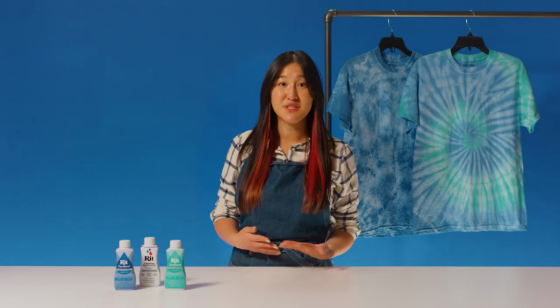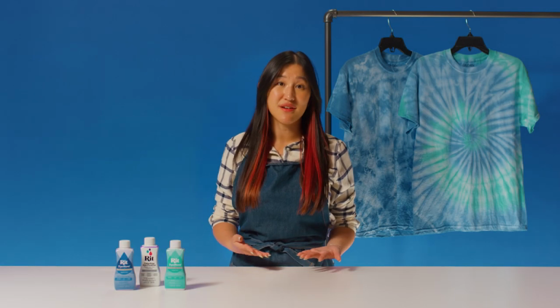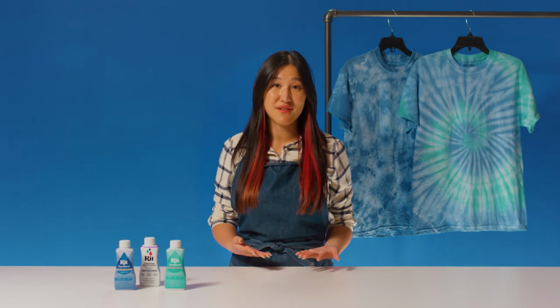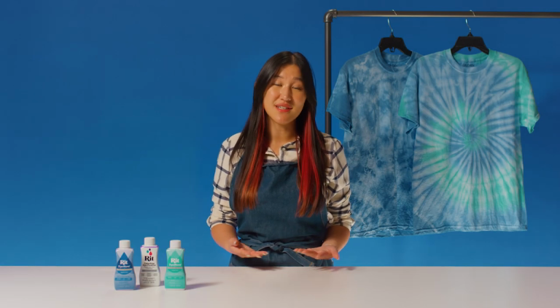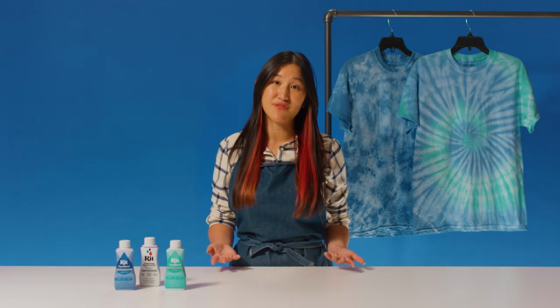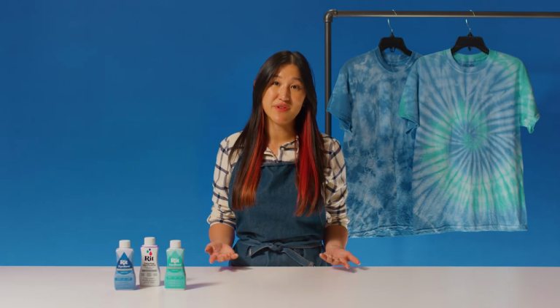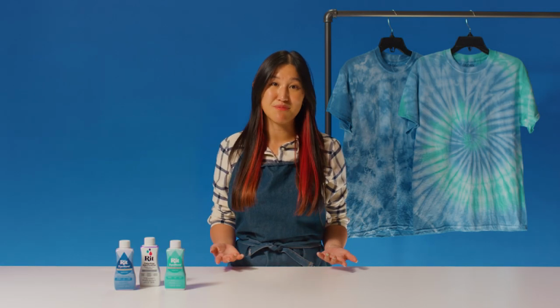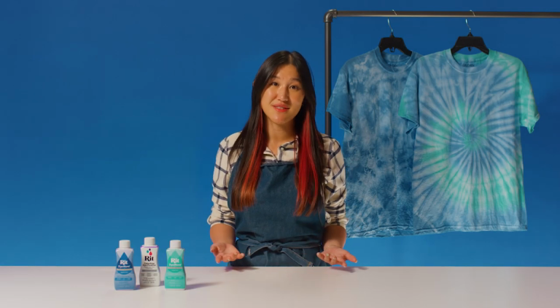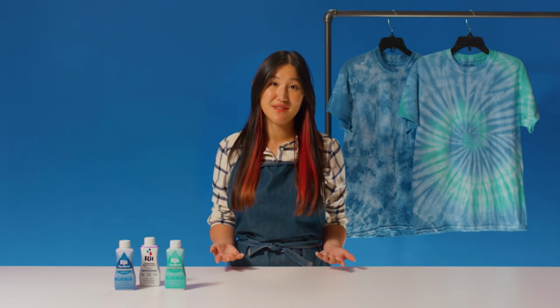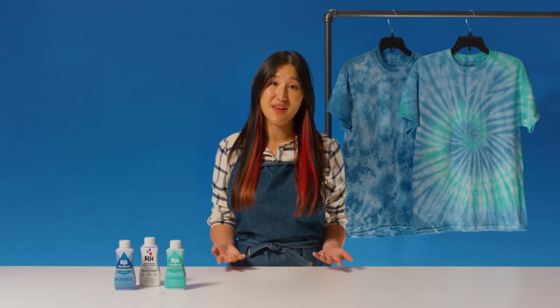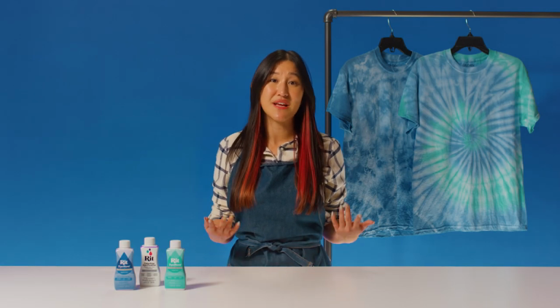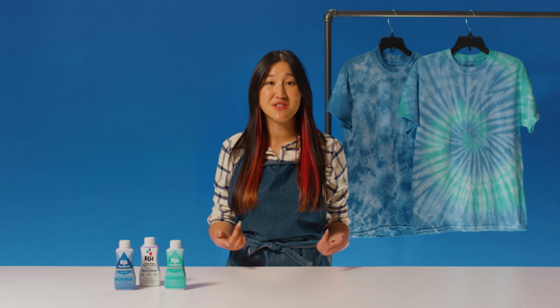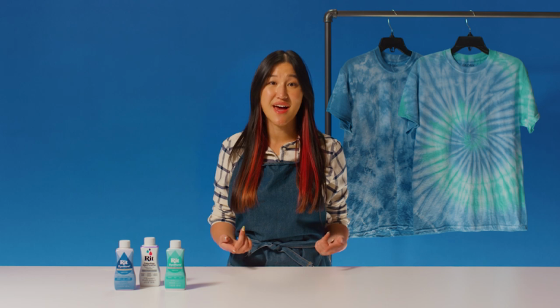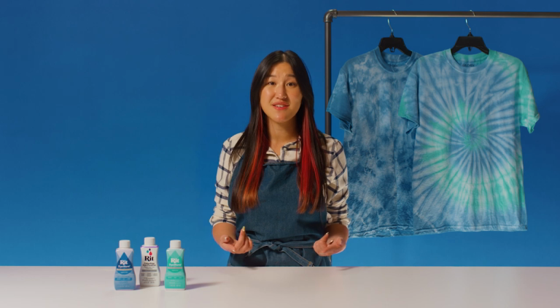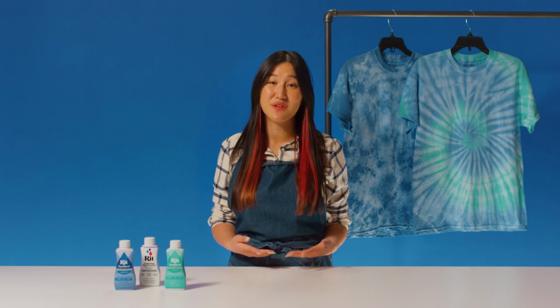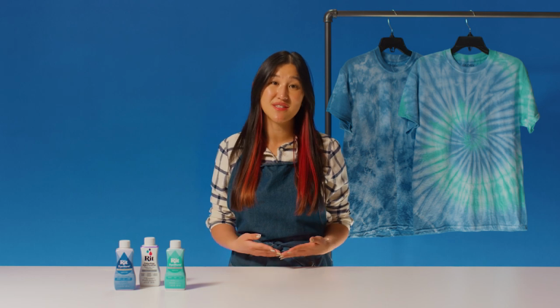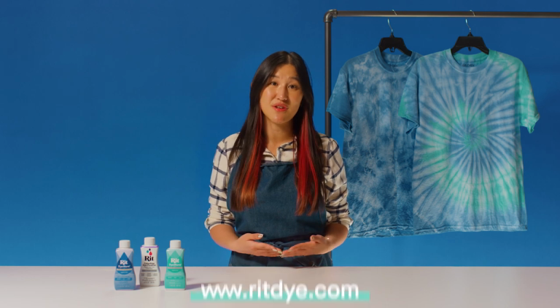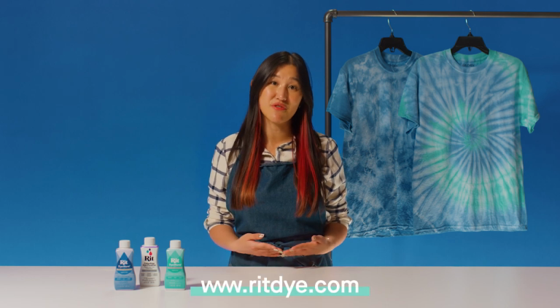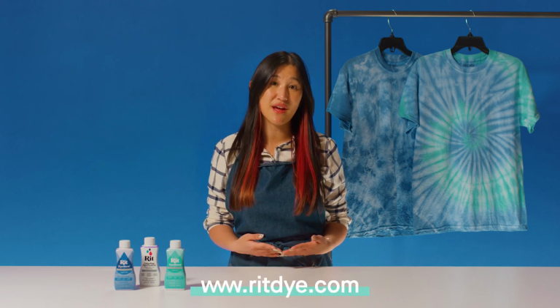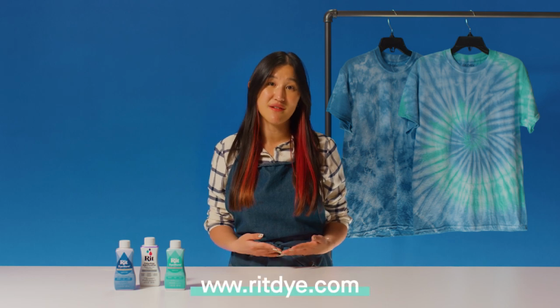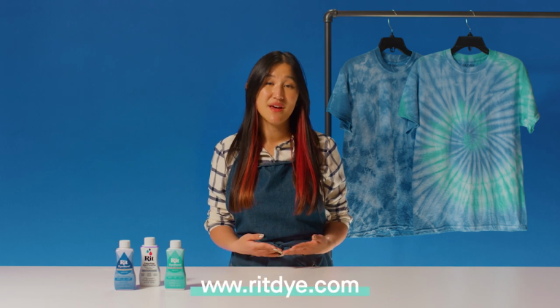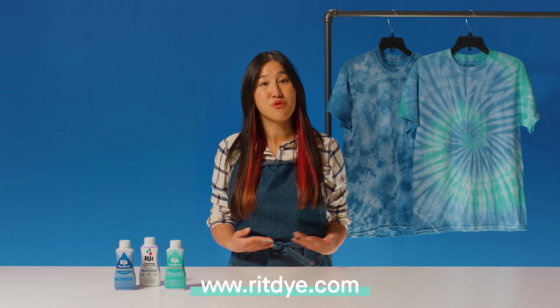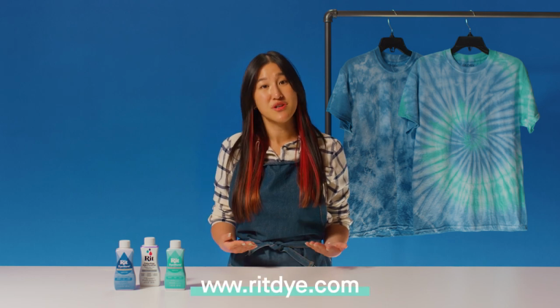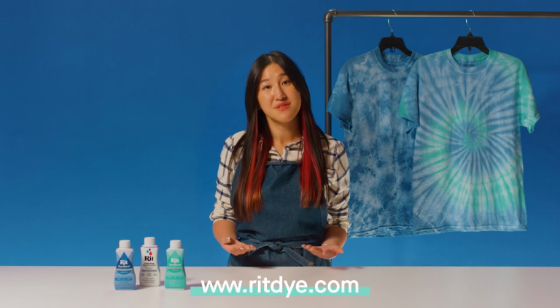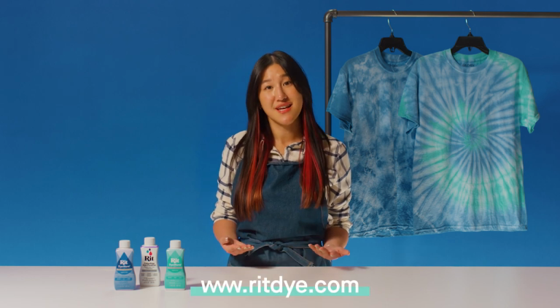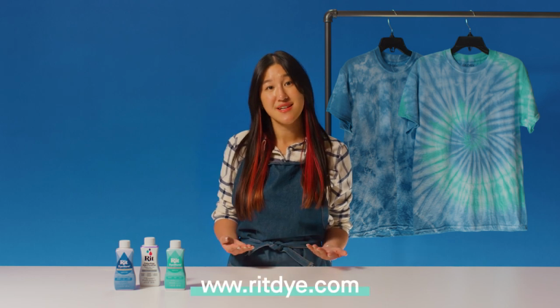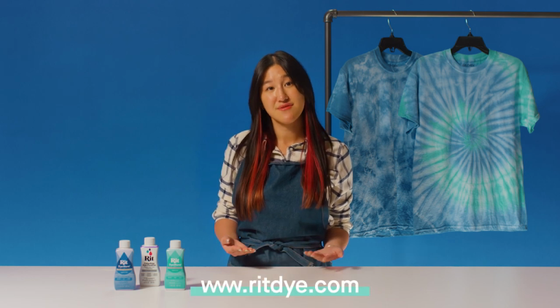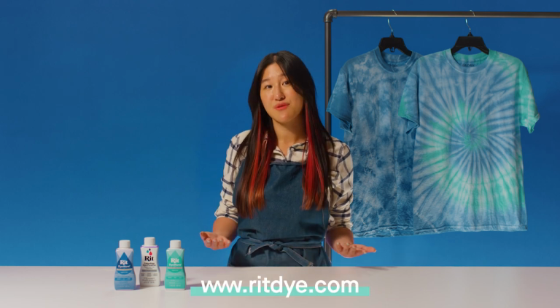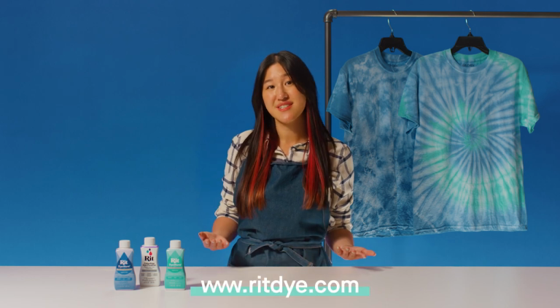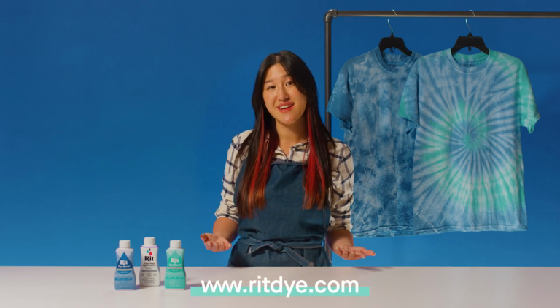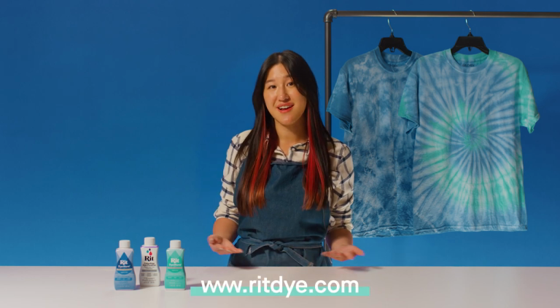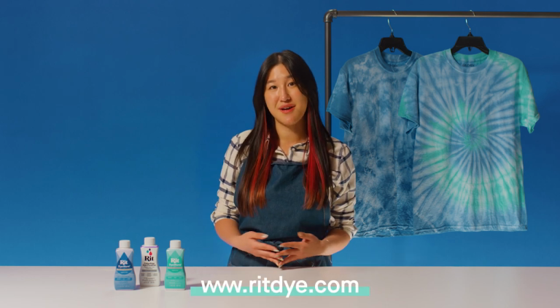Feel free to get creative with colors, materials, and different placements. And make sure to tag us so we can see what you create. For more tips and techniques, visit RITDye.com.